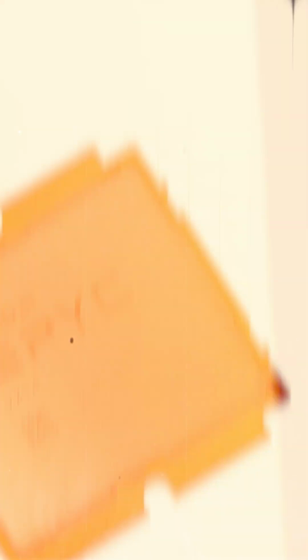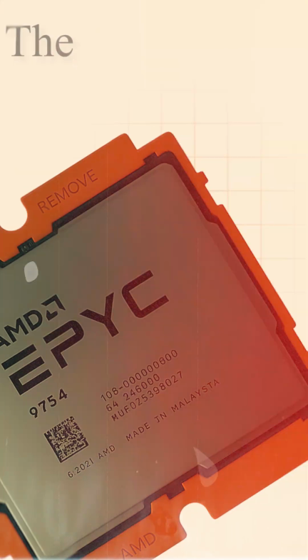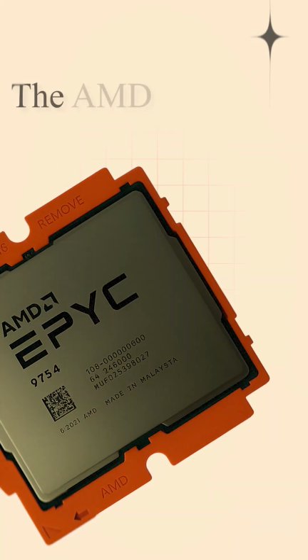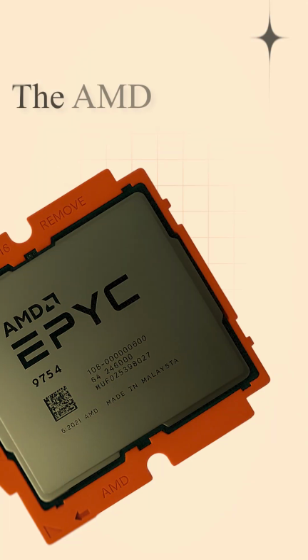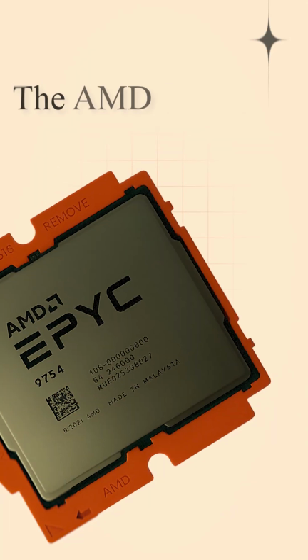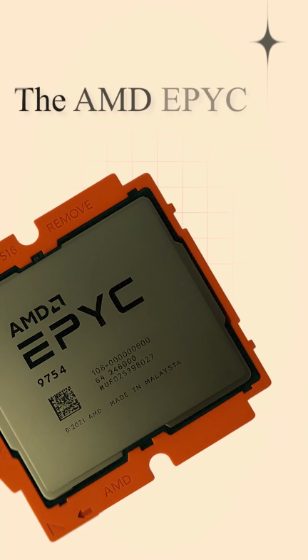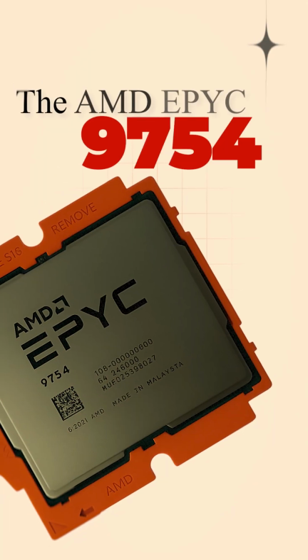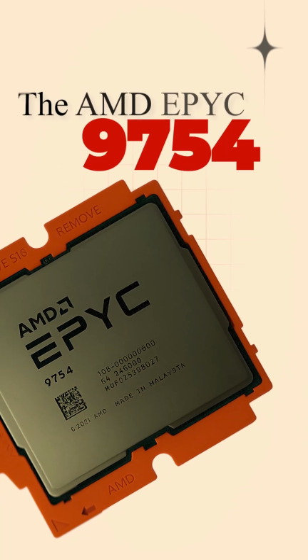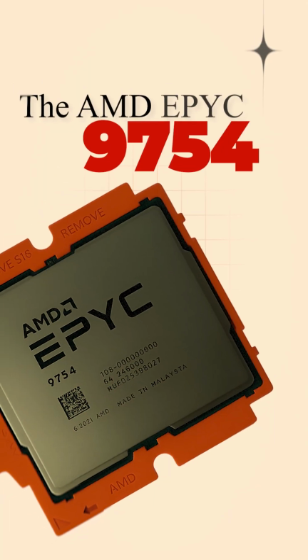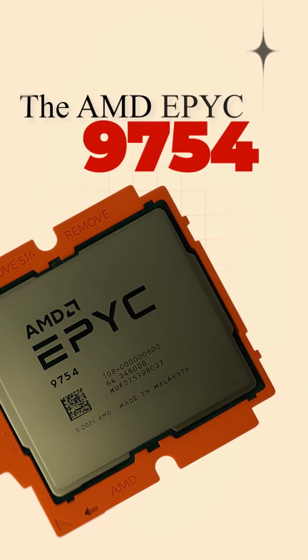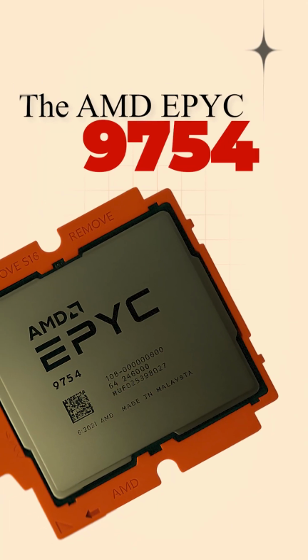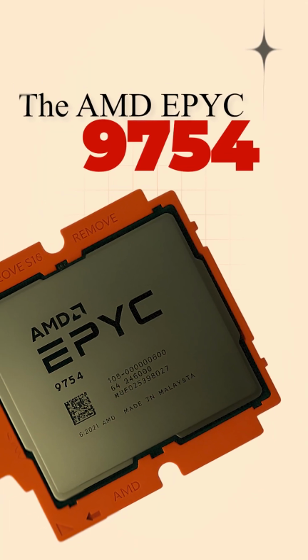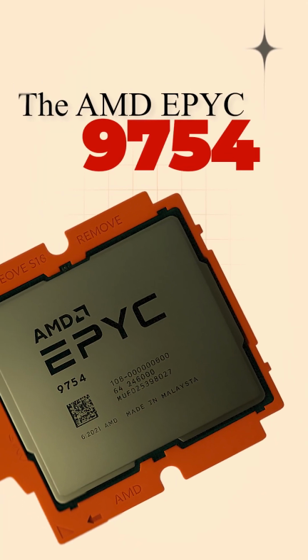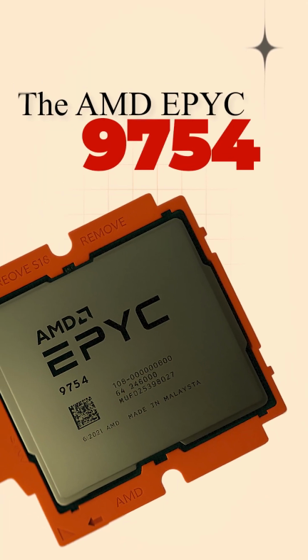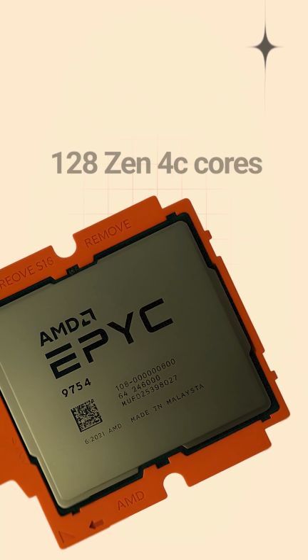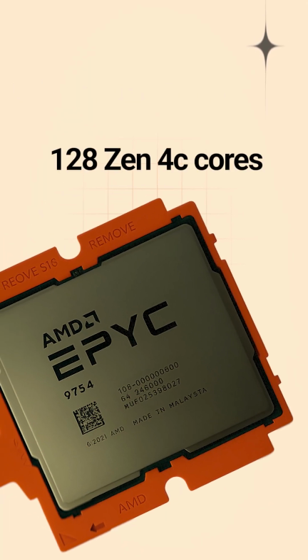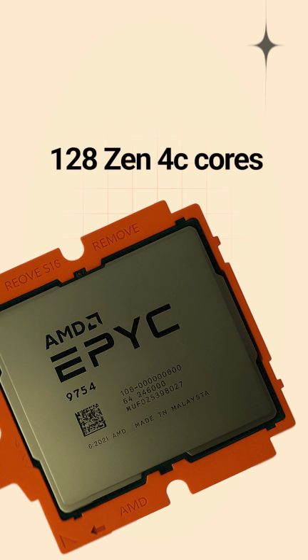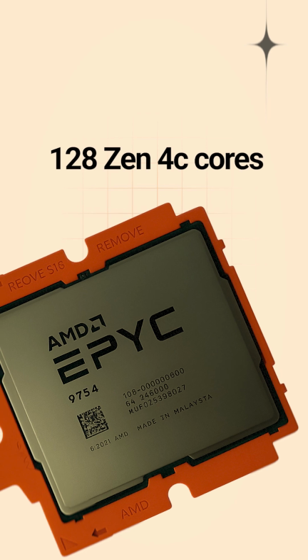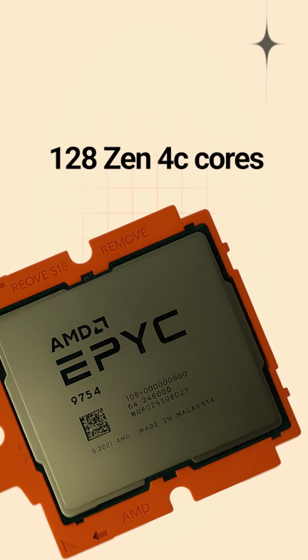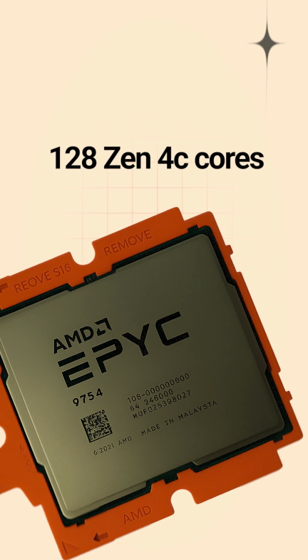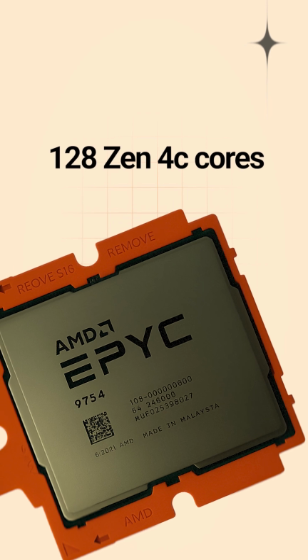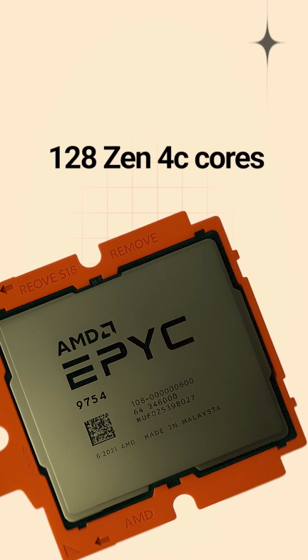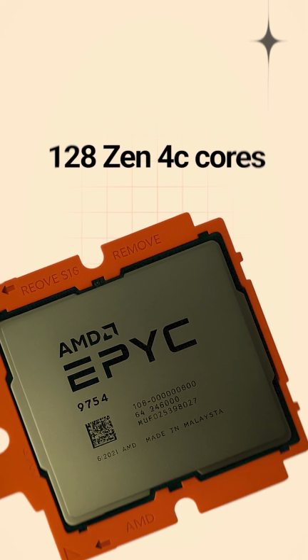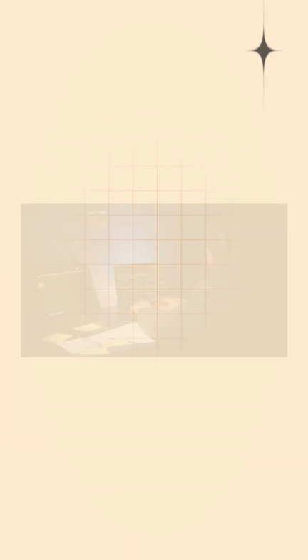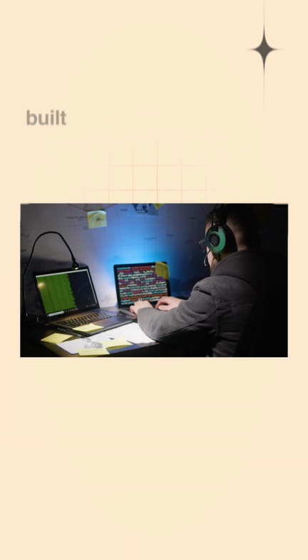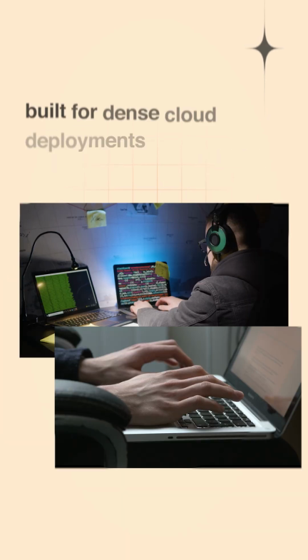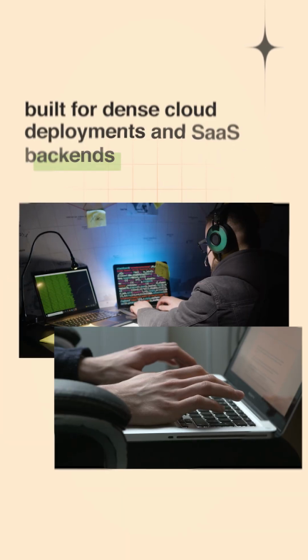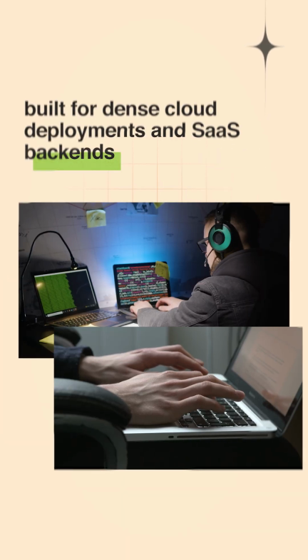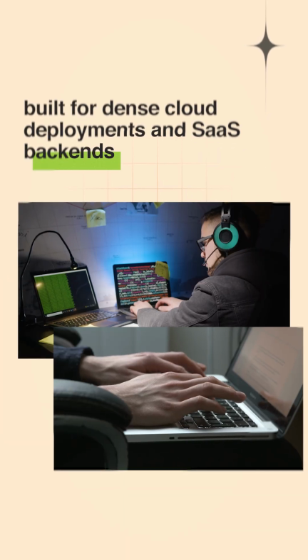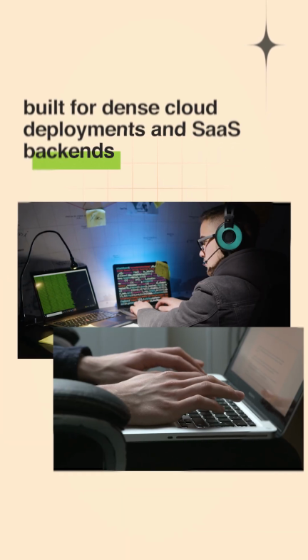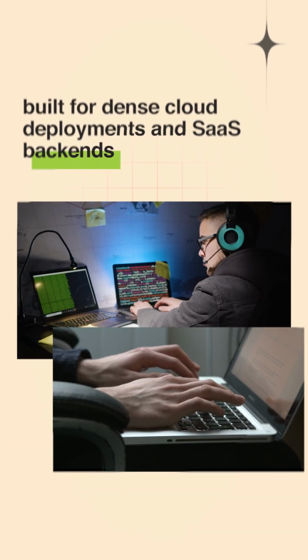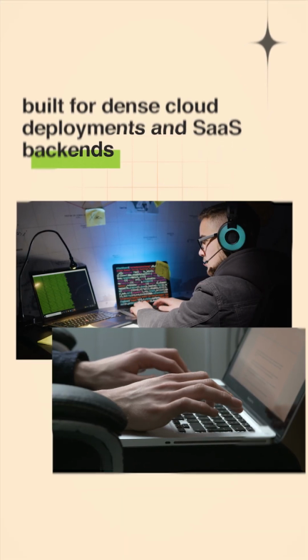The AMD EPYC 9754: 128 Zen 4C cores built for dense cloud deployments and SaaS backends.